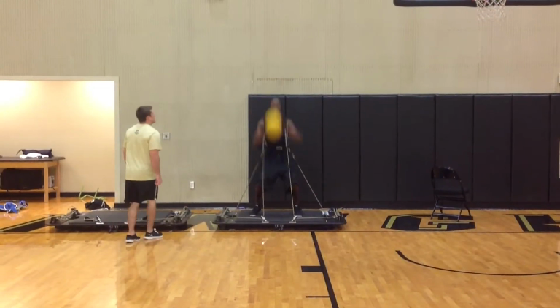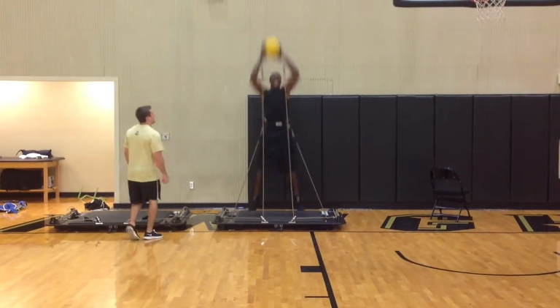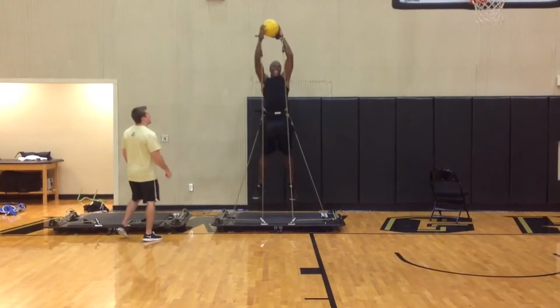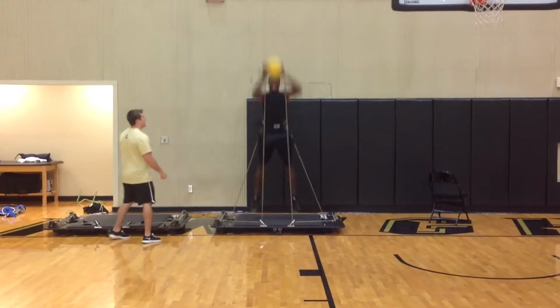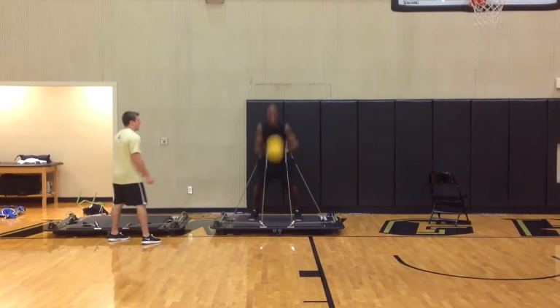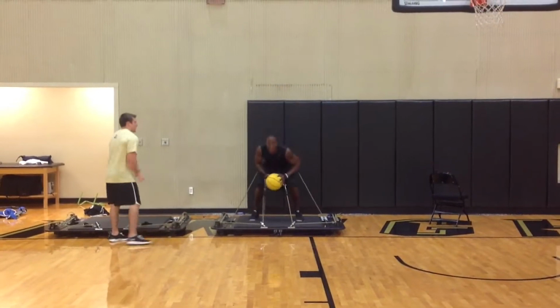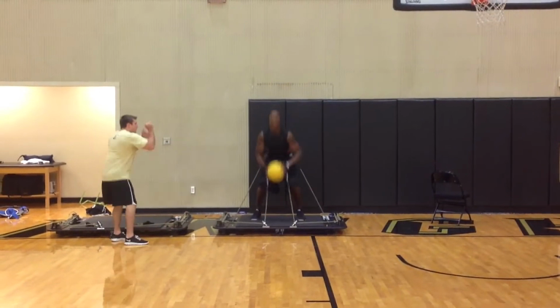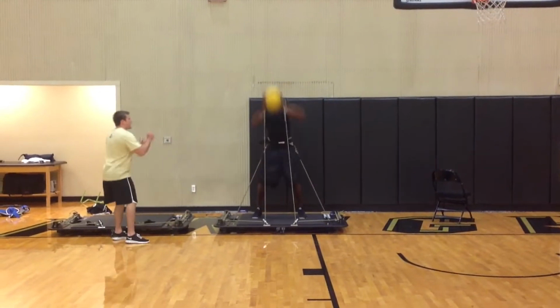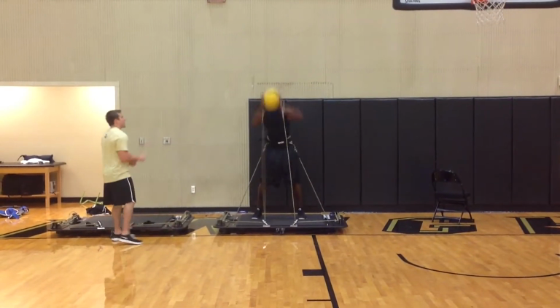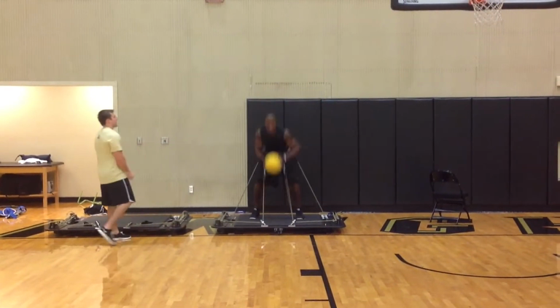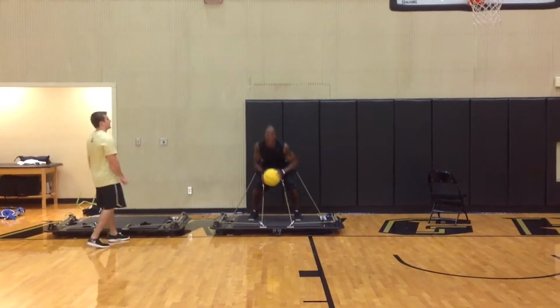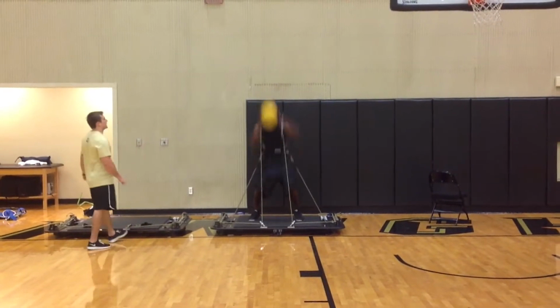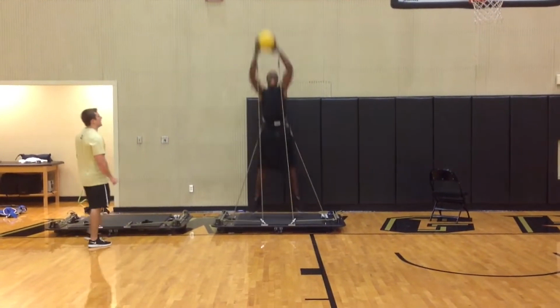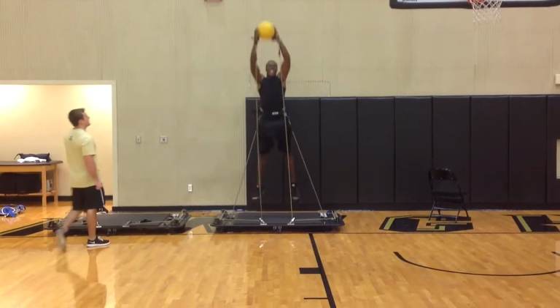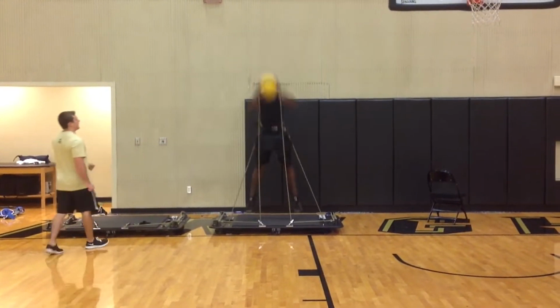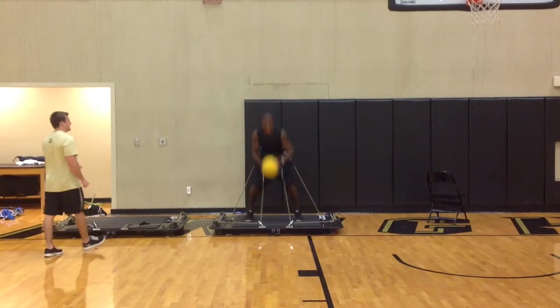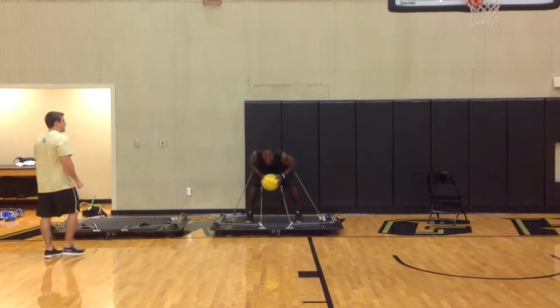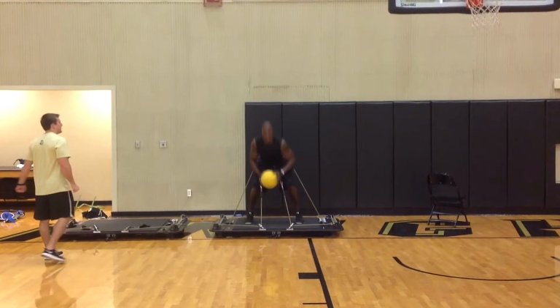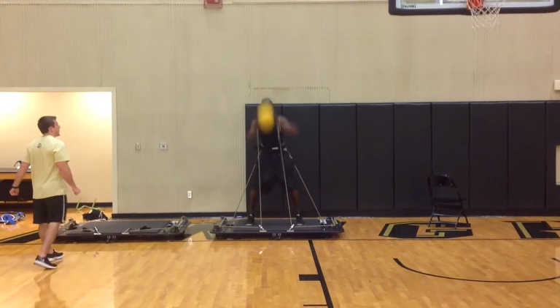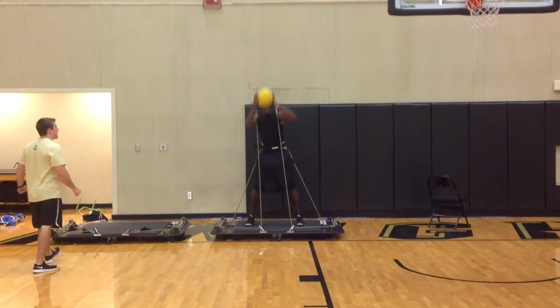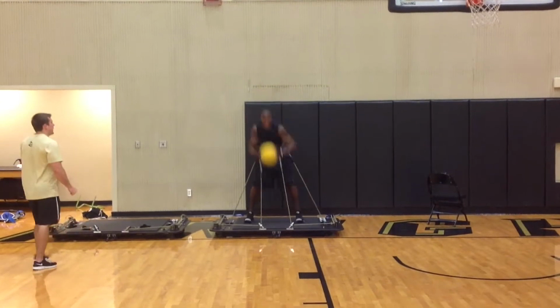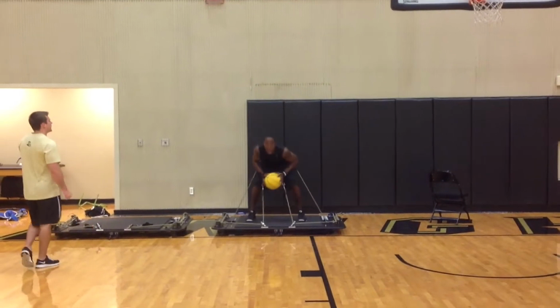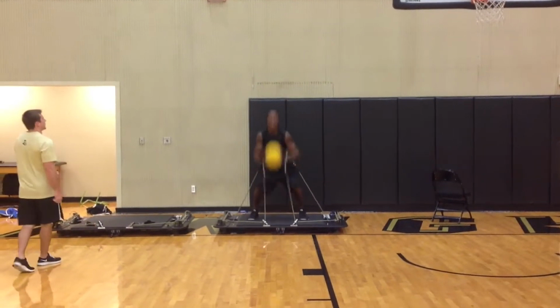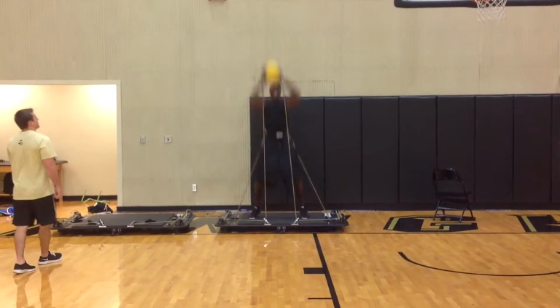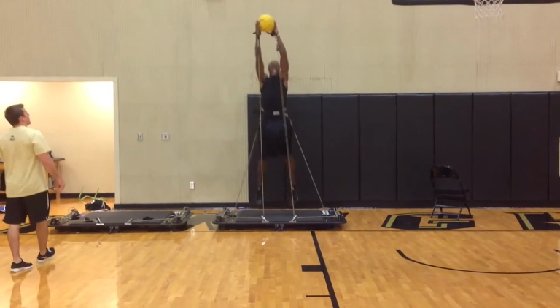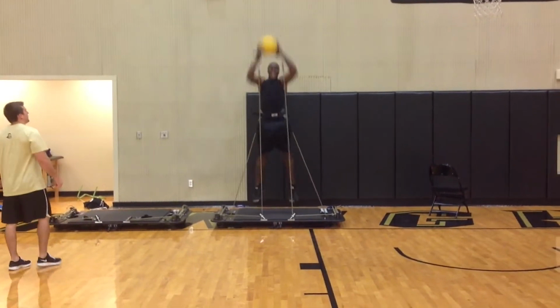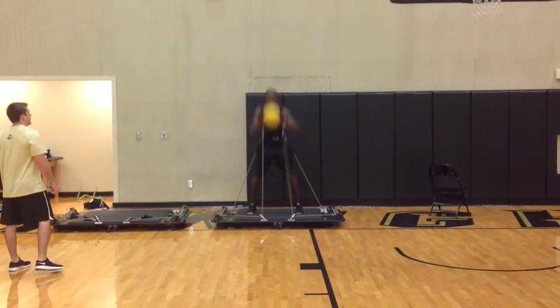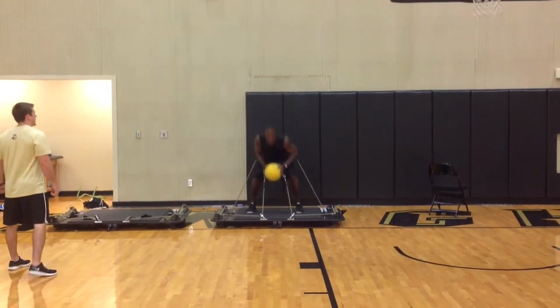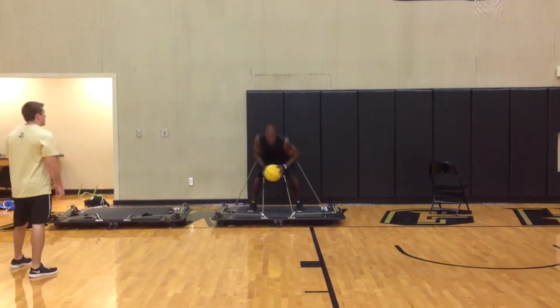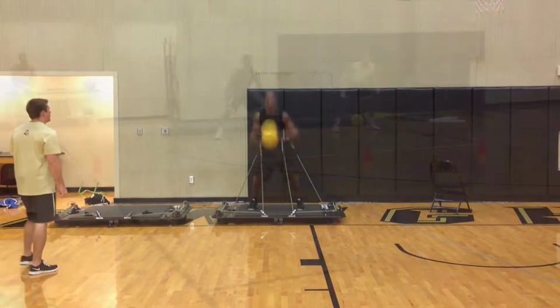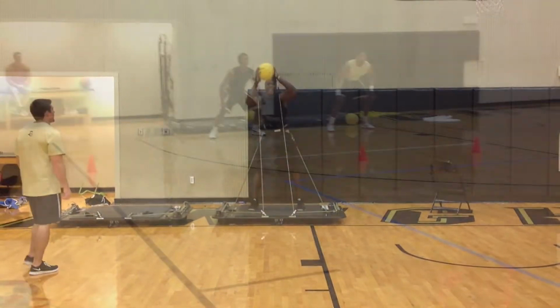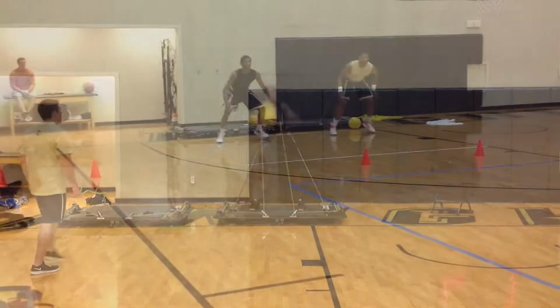Here we're combining two movements — a pump fake and a jump and finish — very specific to a move done in an actual game.